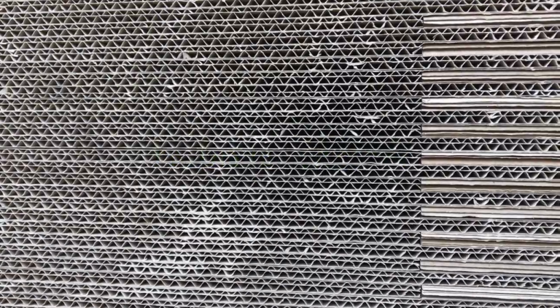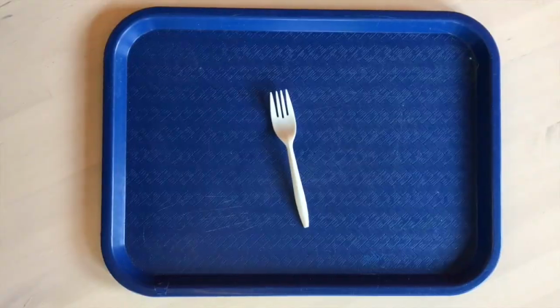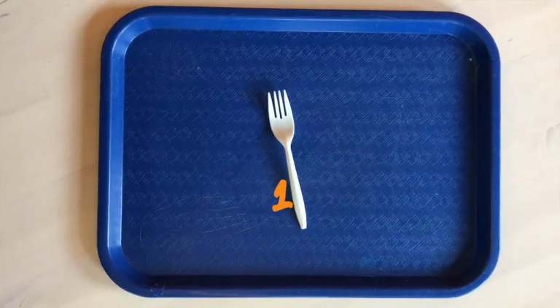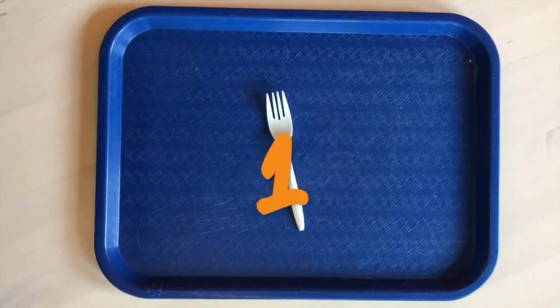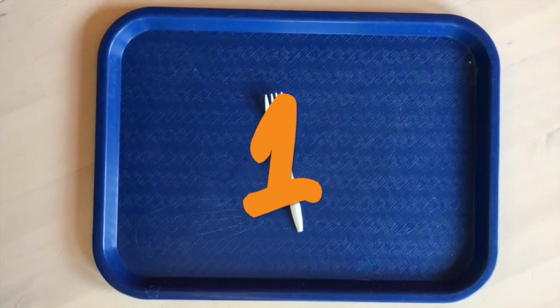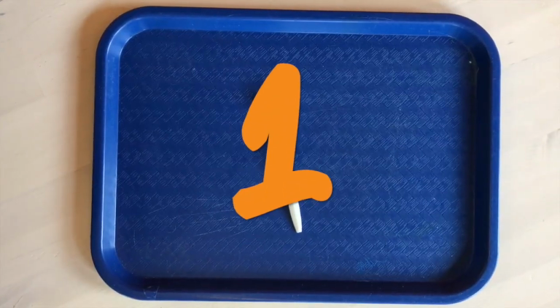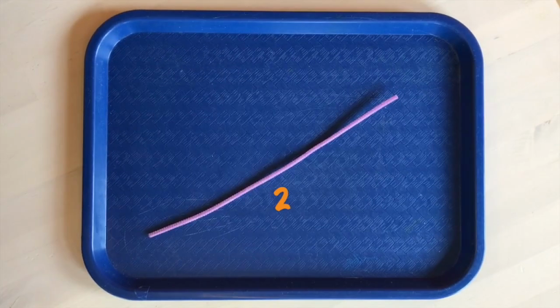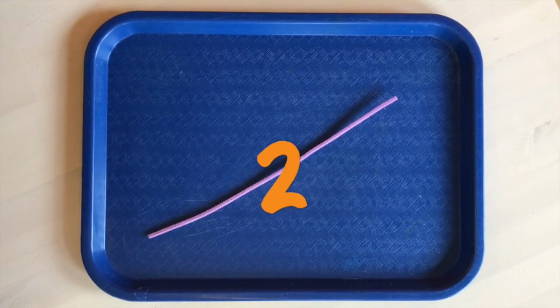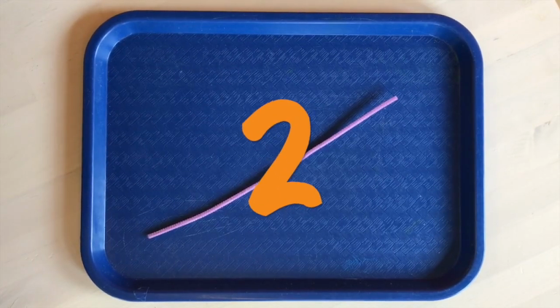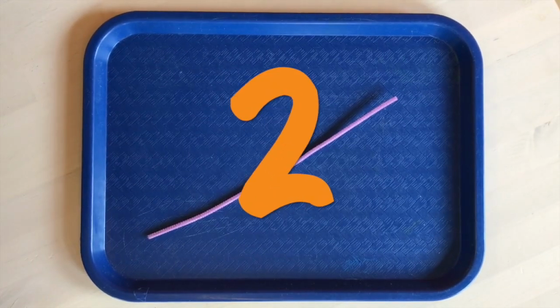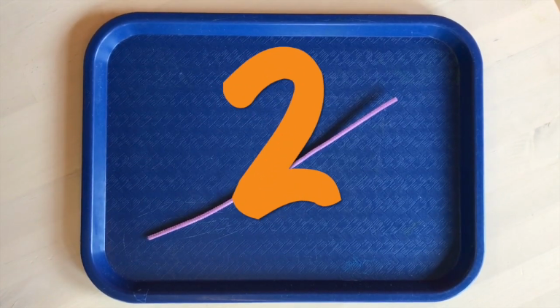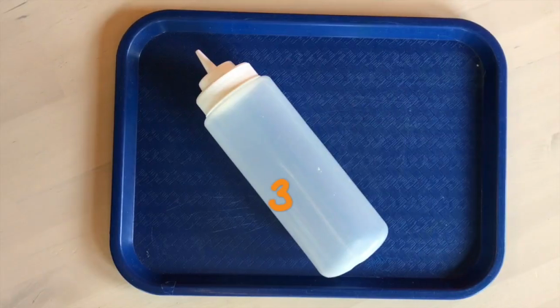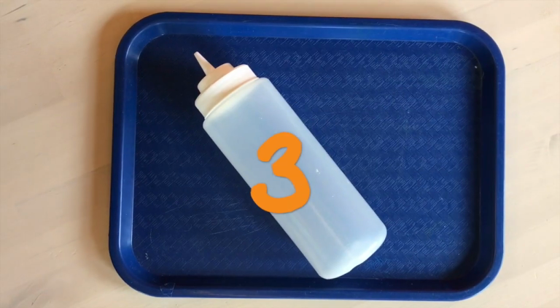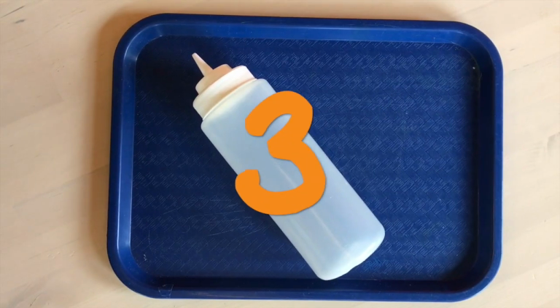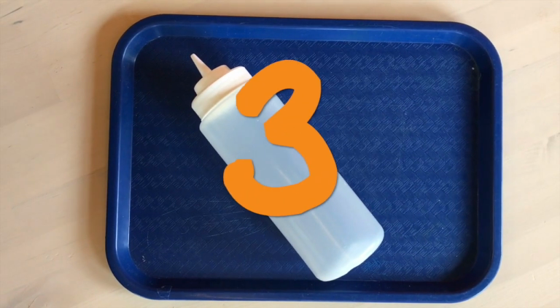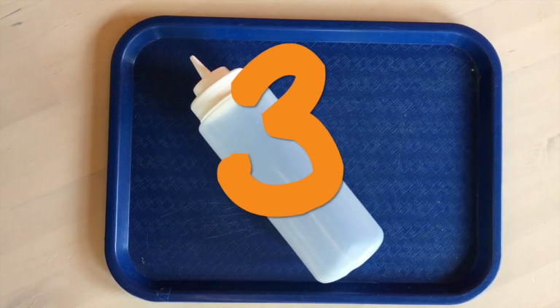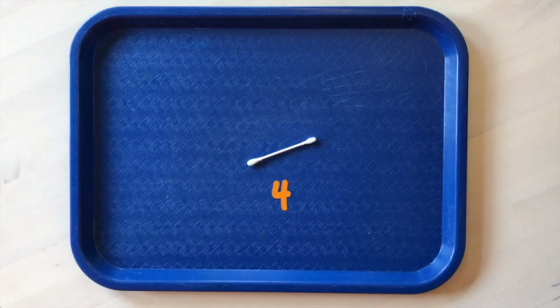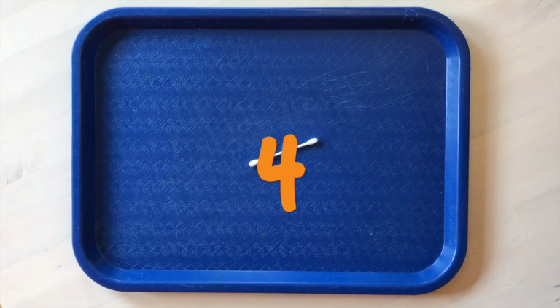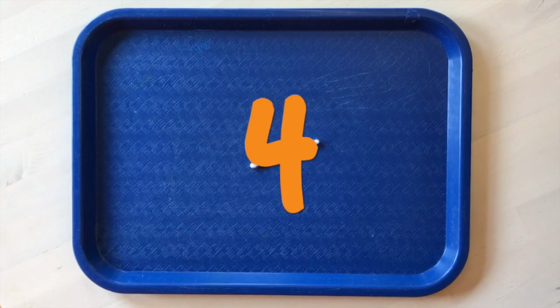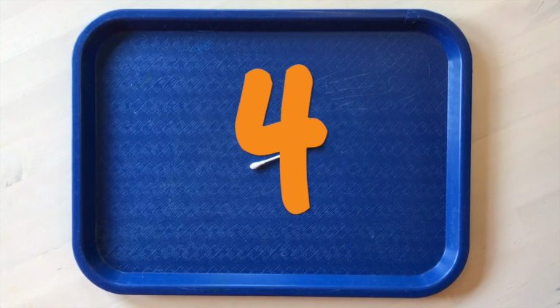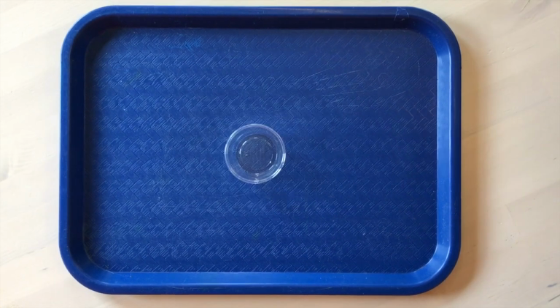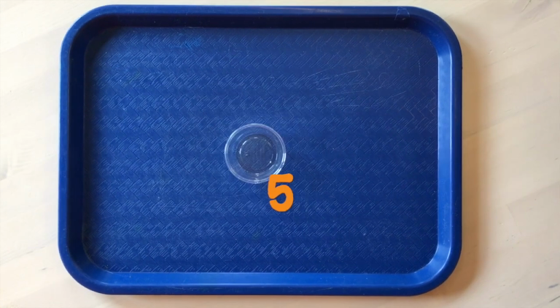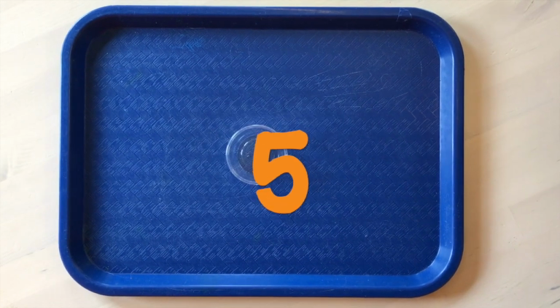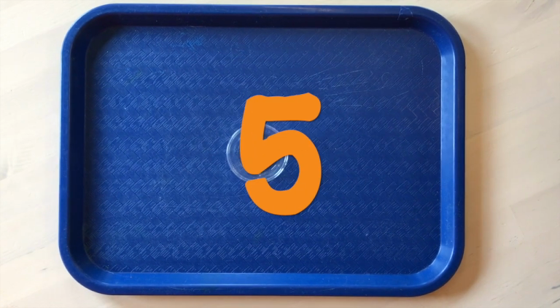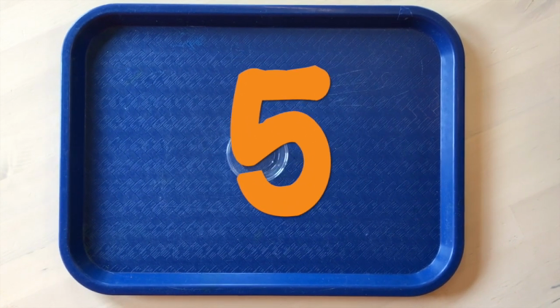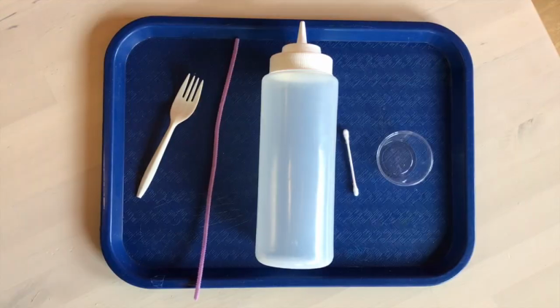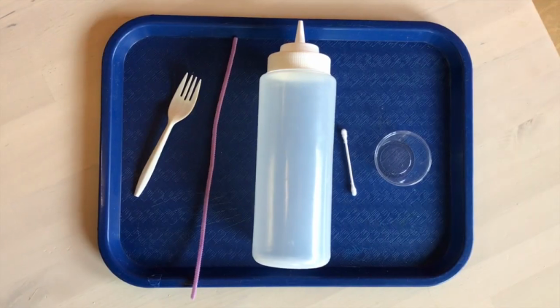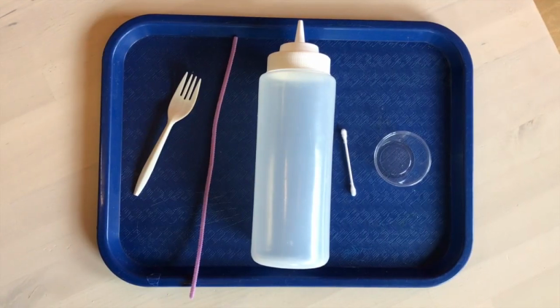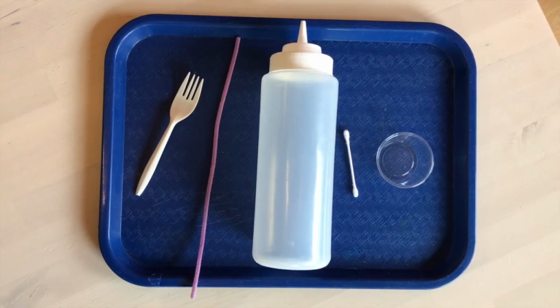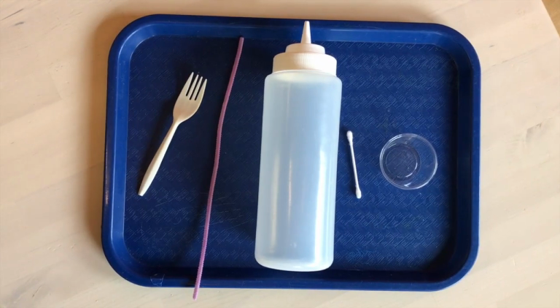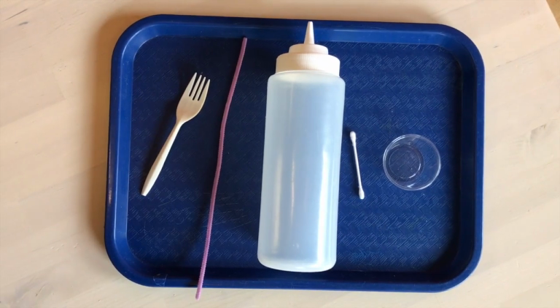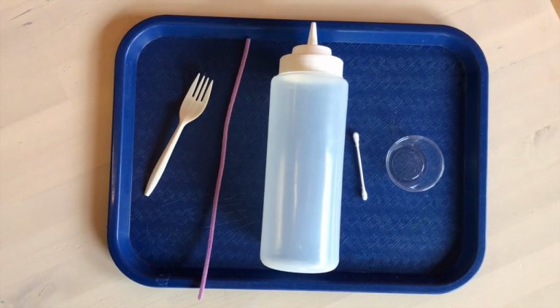Today's things: plastic fork, pipe cleaner, squirt bottle, q-tip, and a cup. Let's do it.